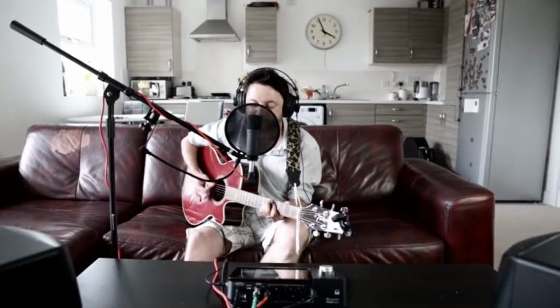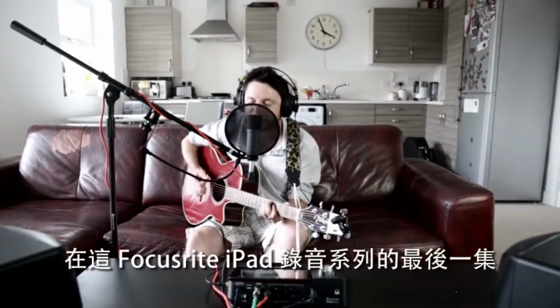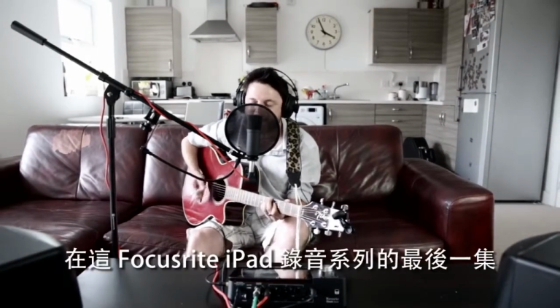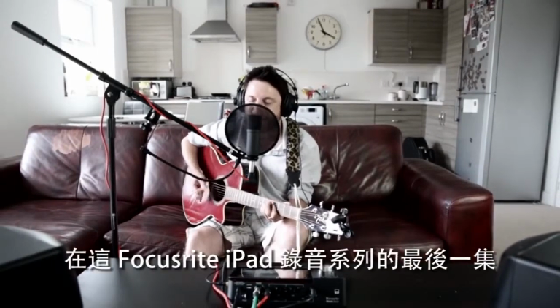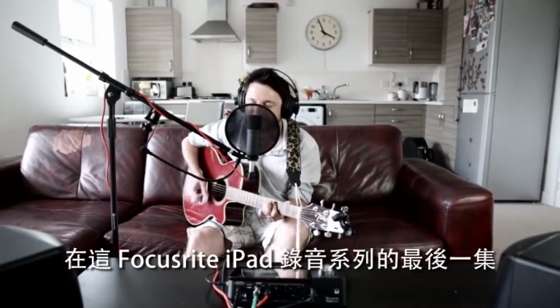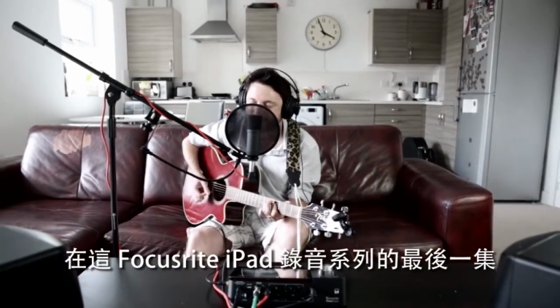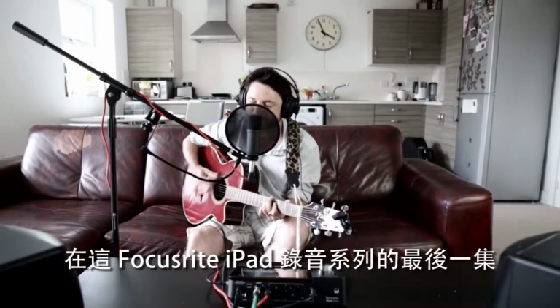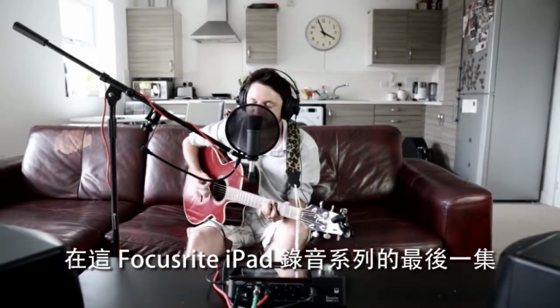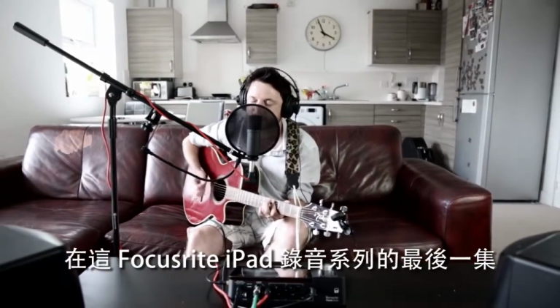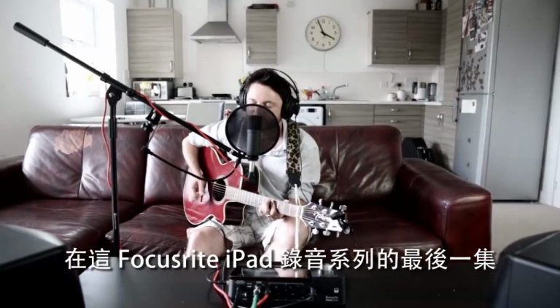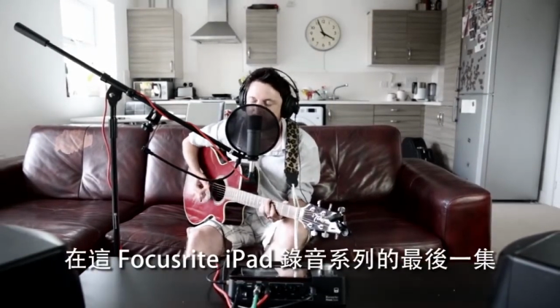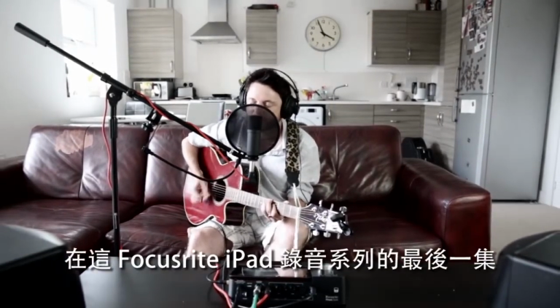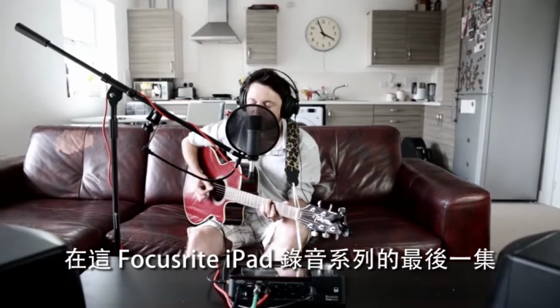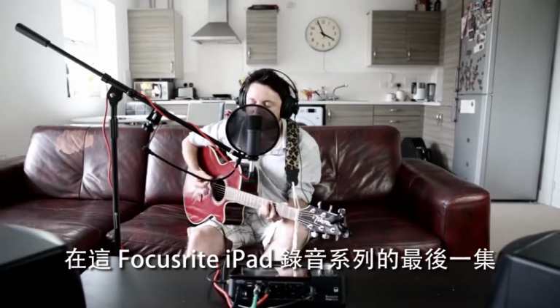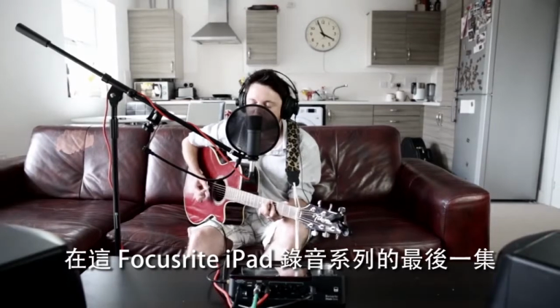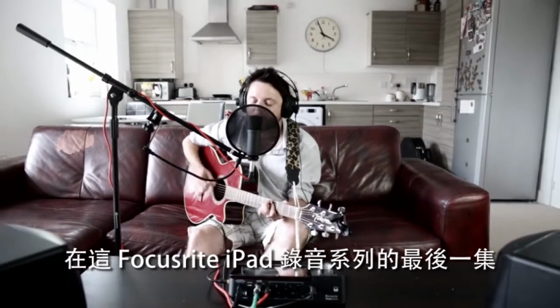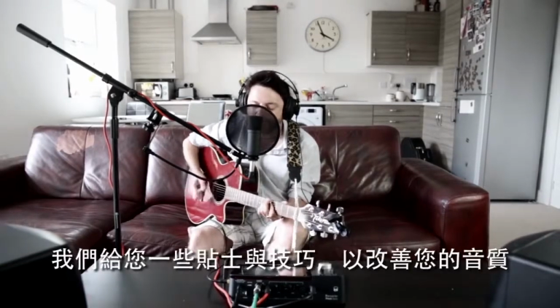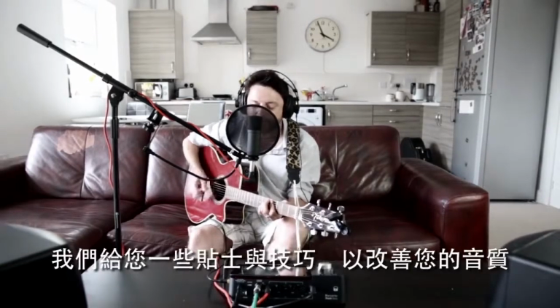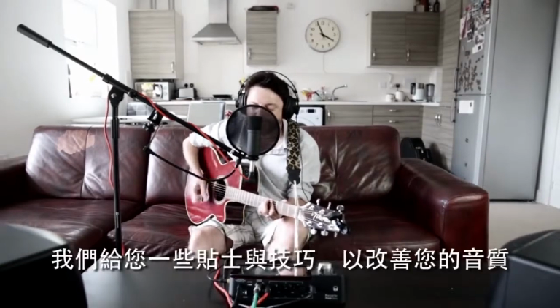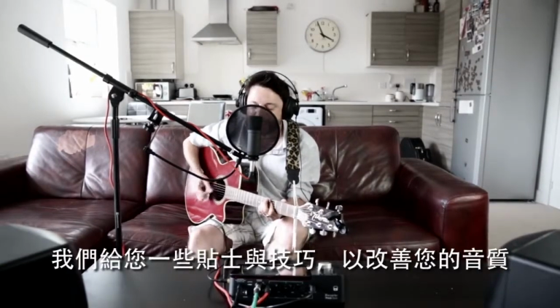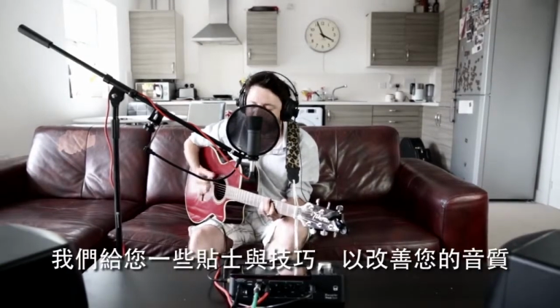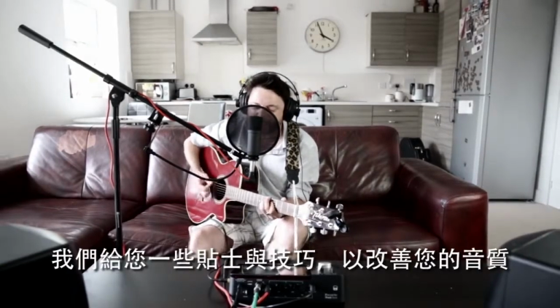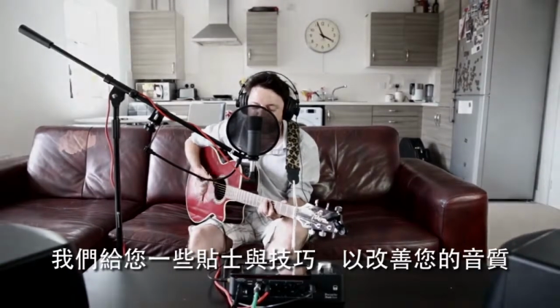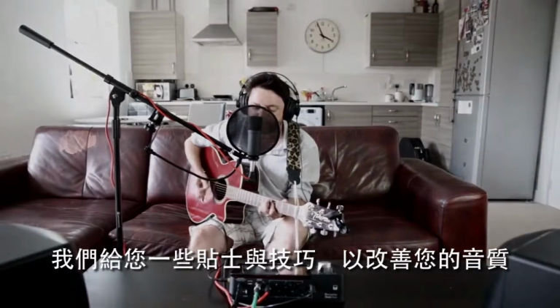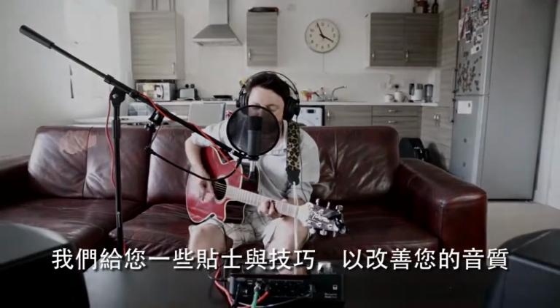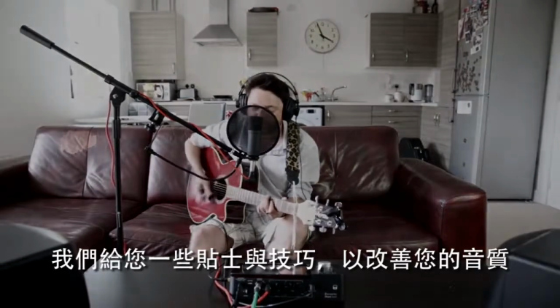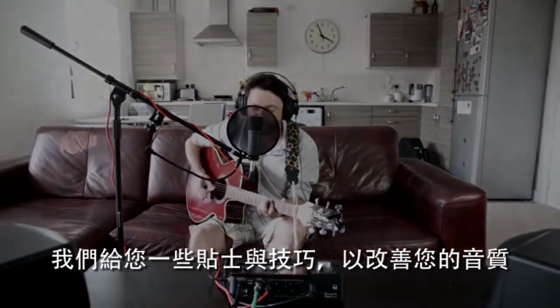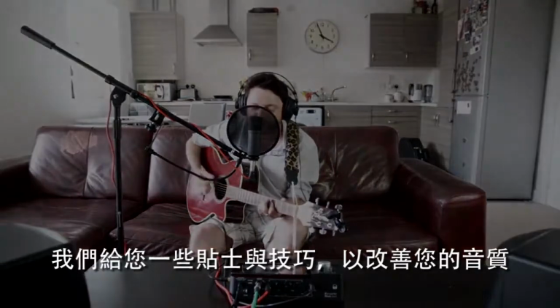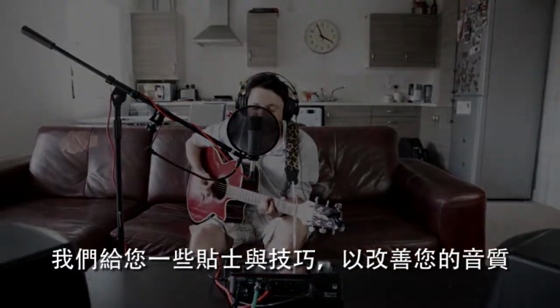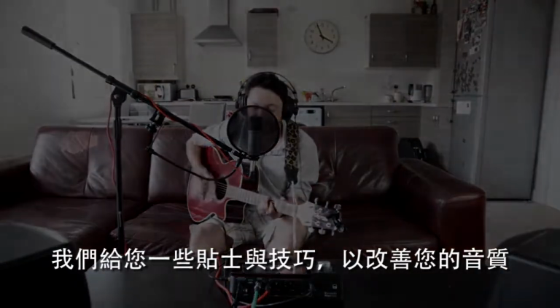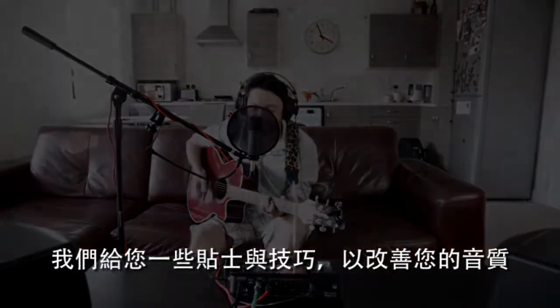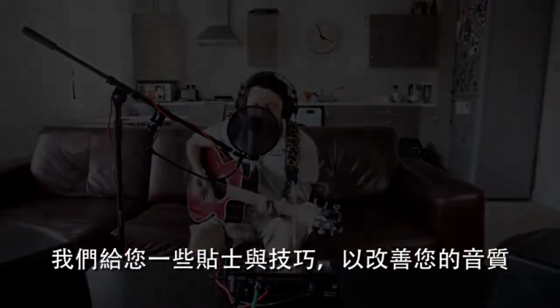In this final episode of Focusrite's Recording onto iPad series, we give you some recording tips and tricks to improve the quality of your music.